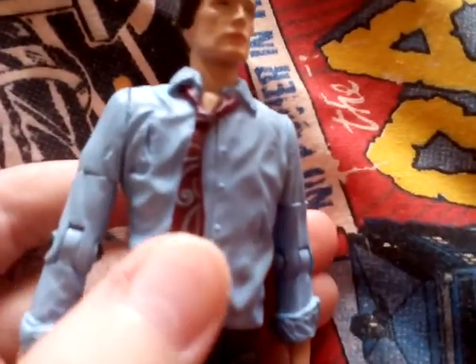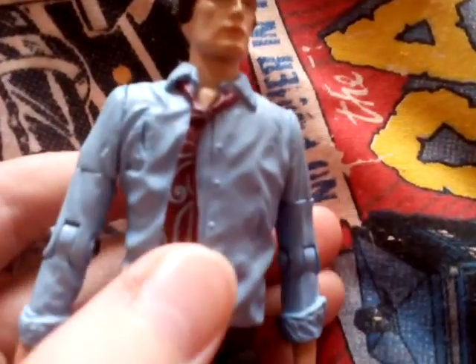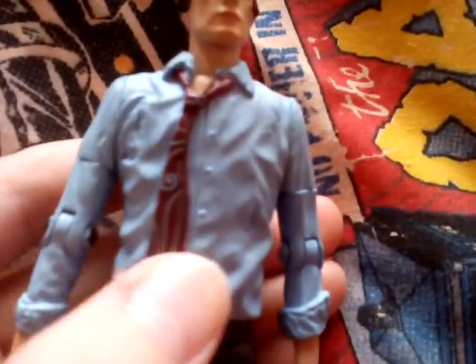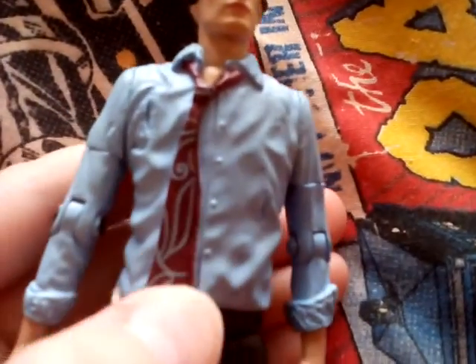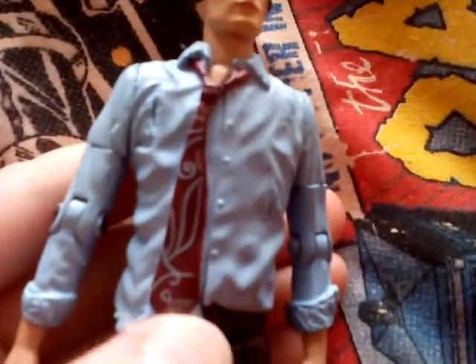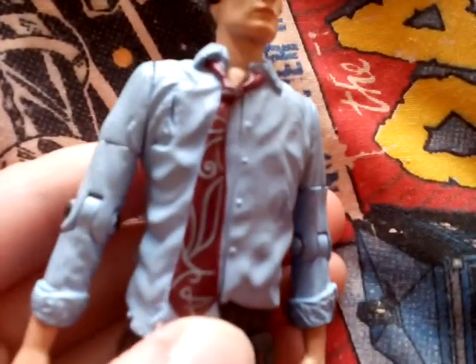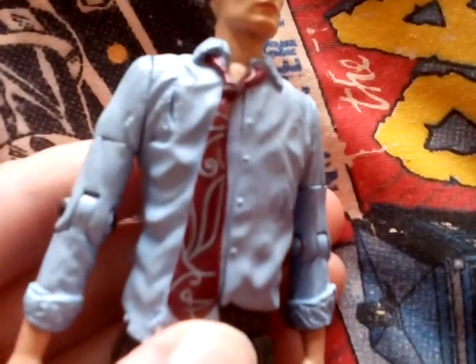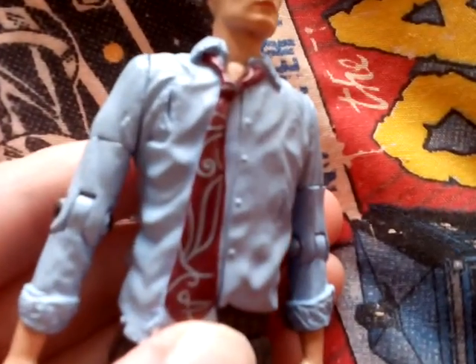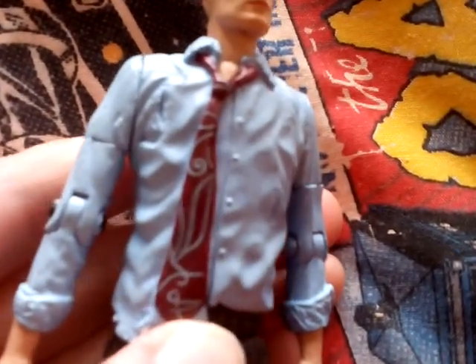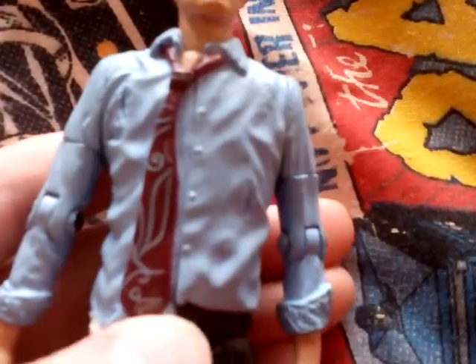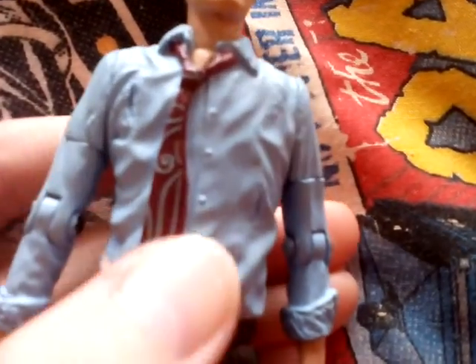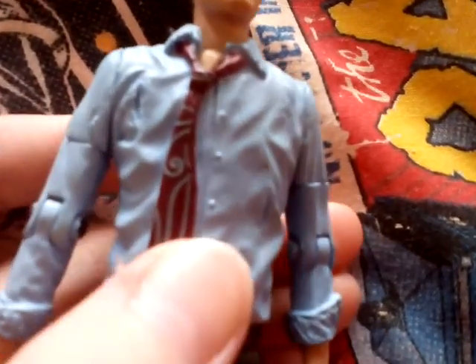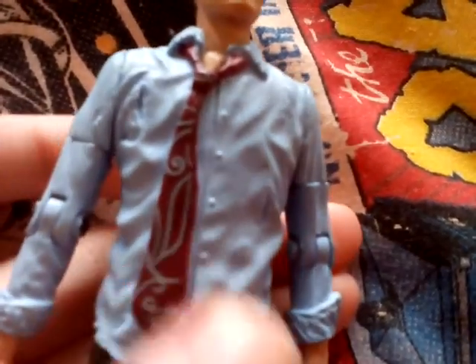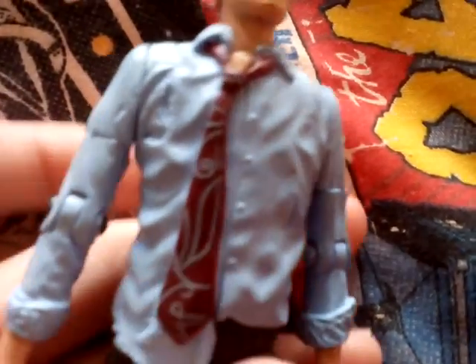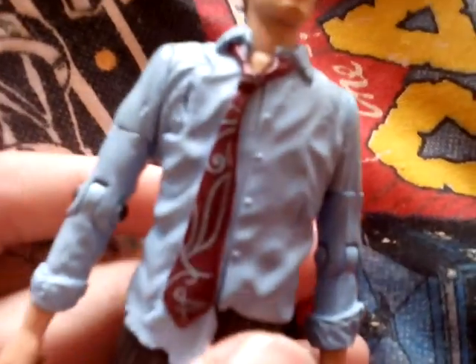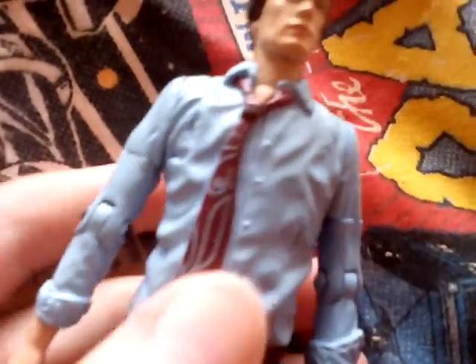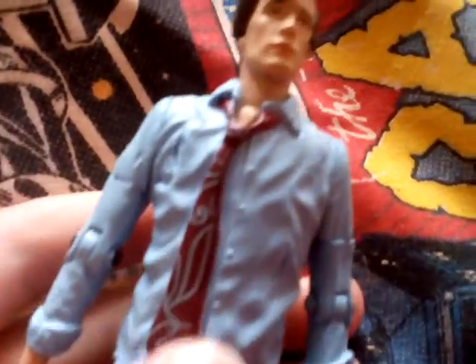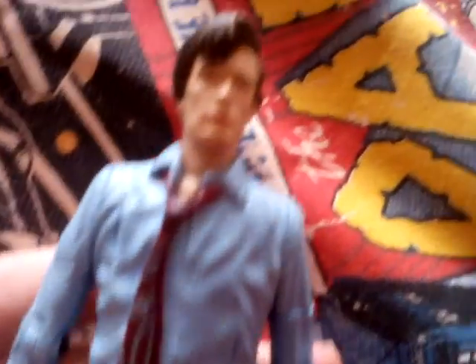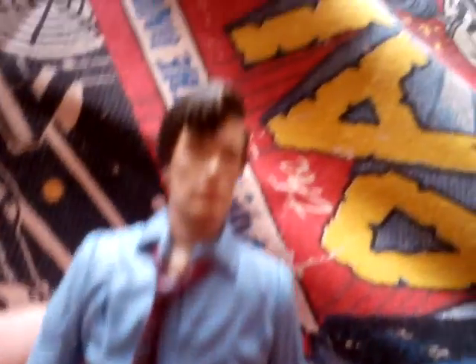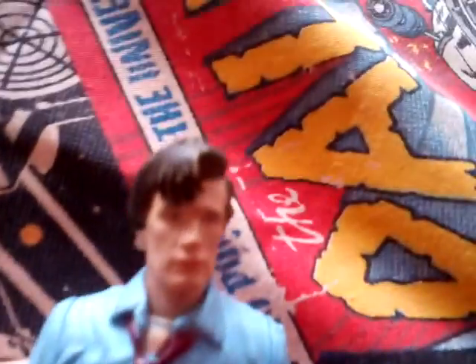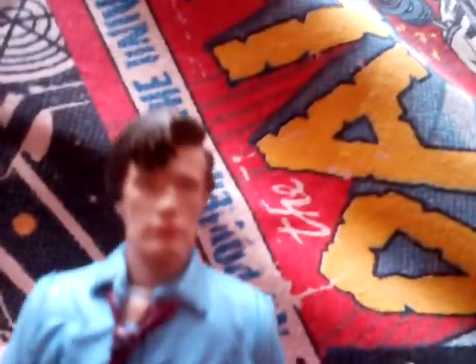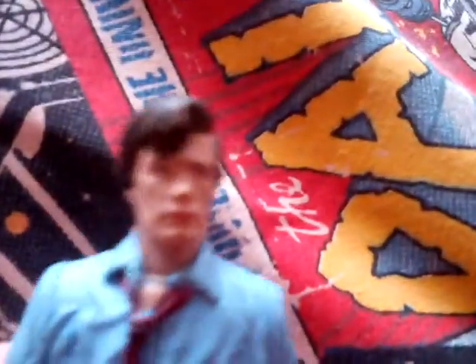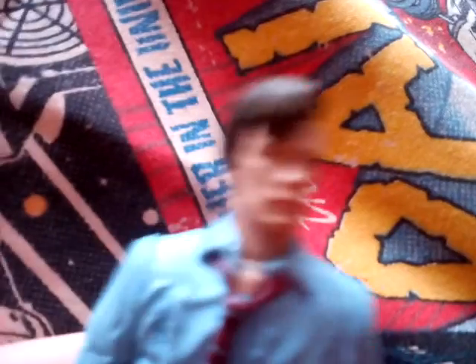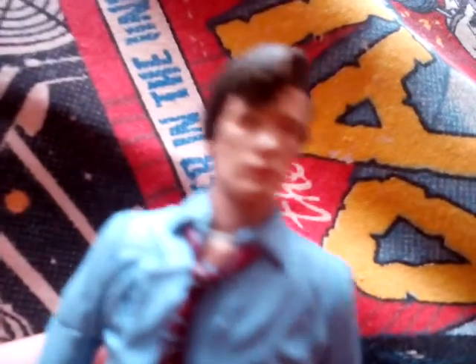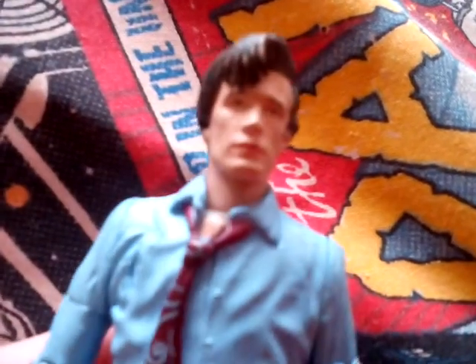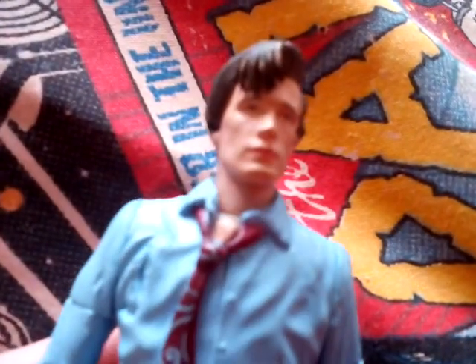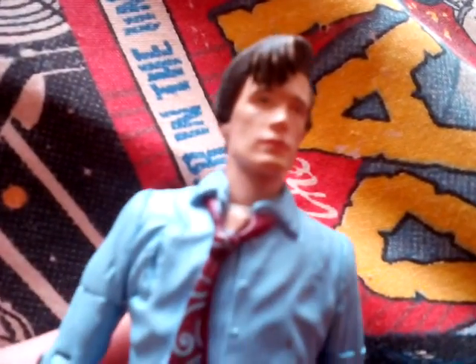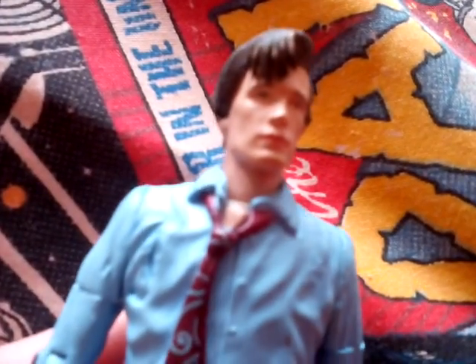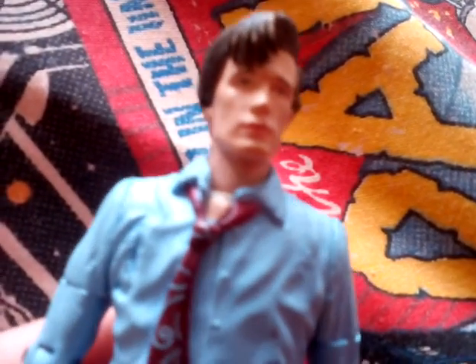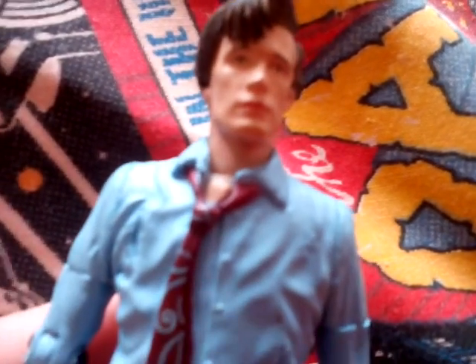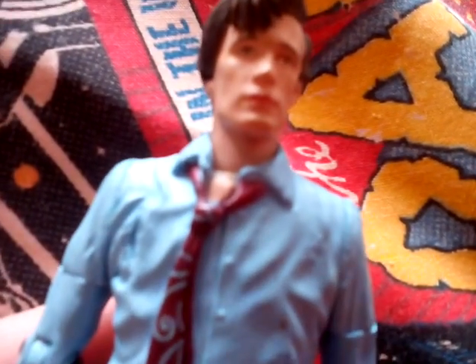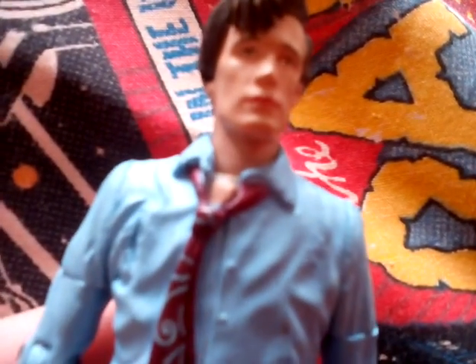He's got that red tie on that the 10th Doctor has, in the blue shirt underneath the trench coat, or in the pinstripe shirt.